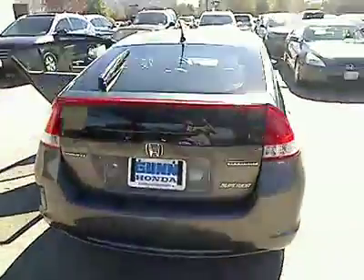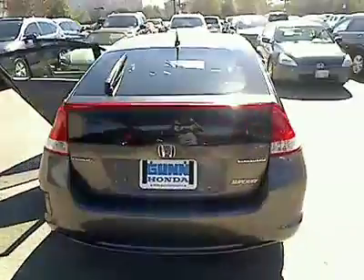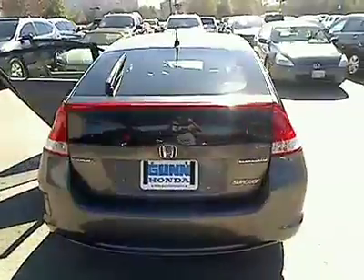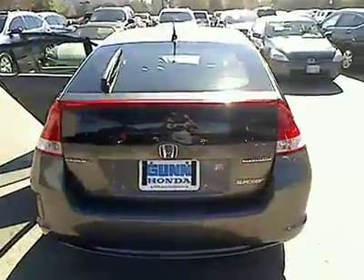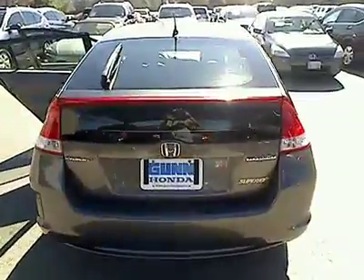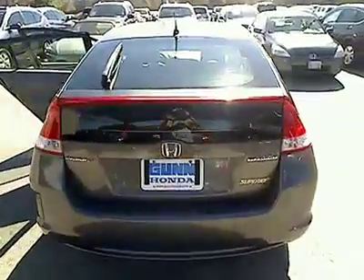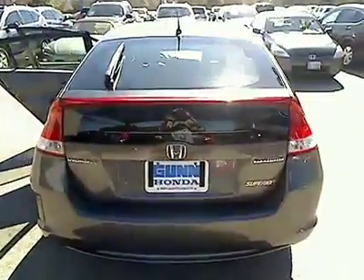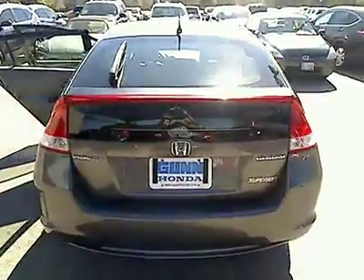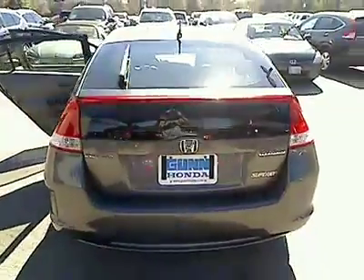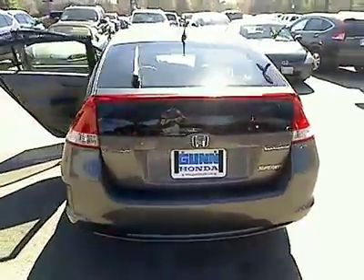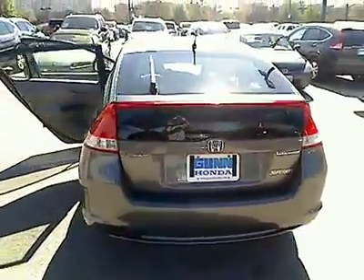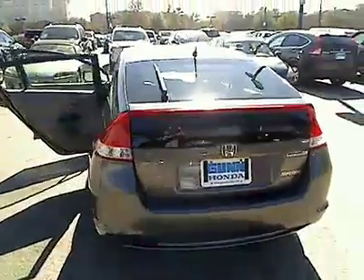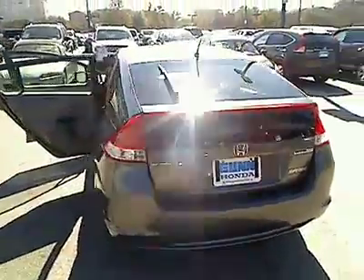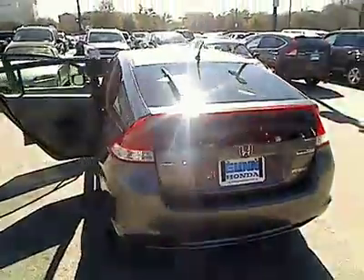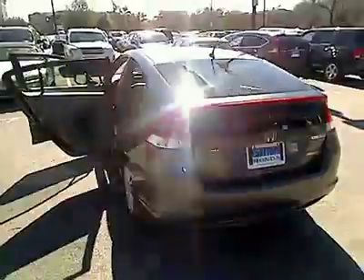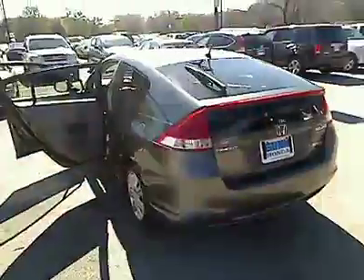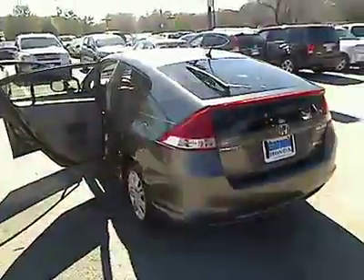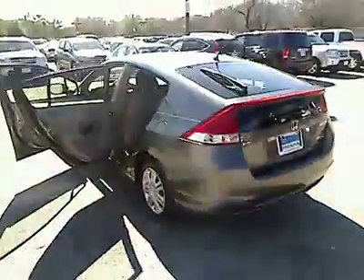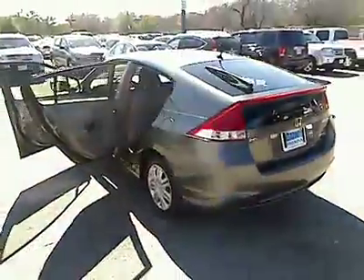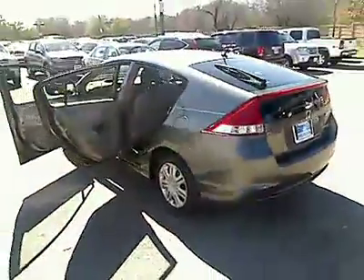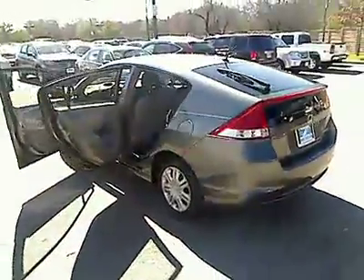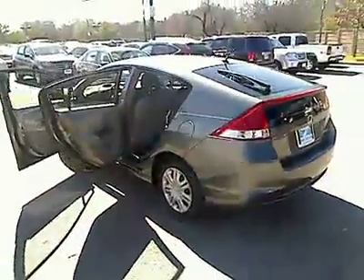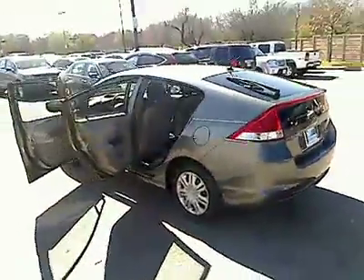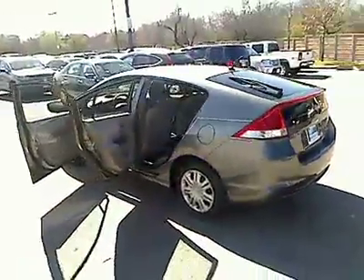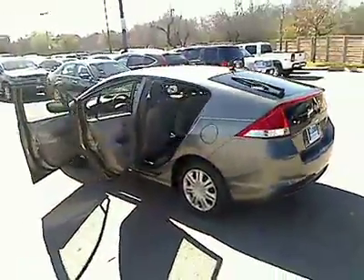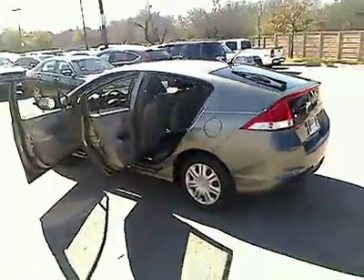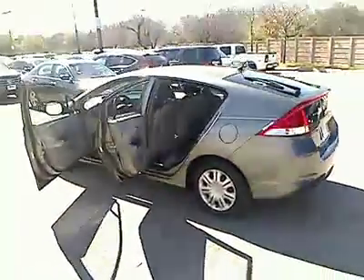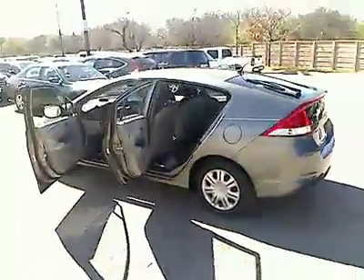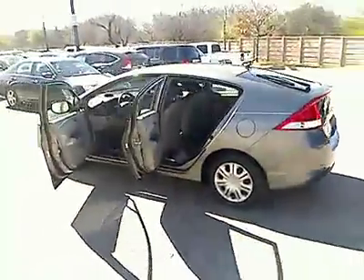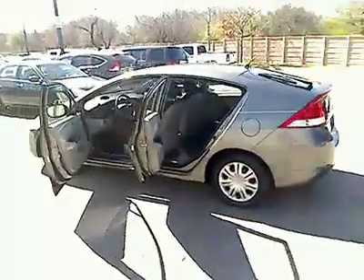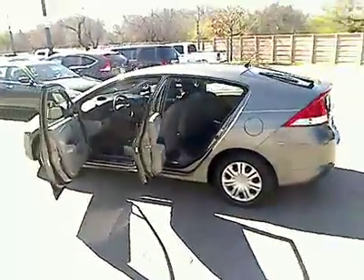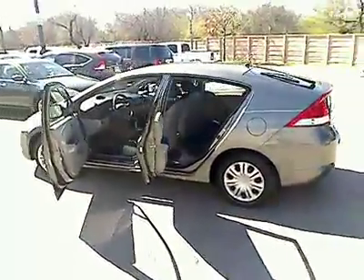This vehicle has less than 20,000 miles. Here are some of this vehicle's great options: FWD.